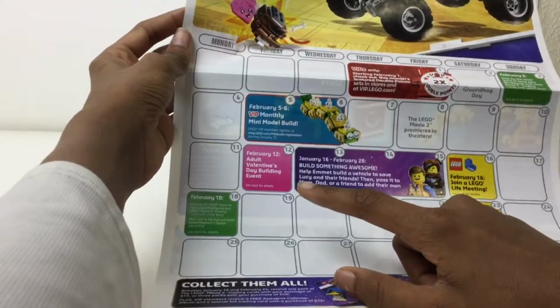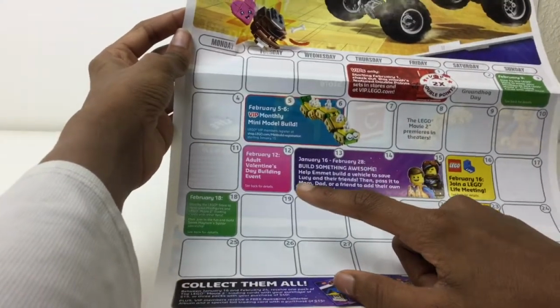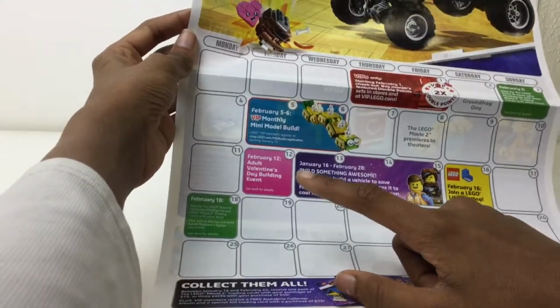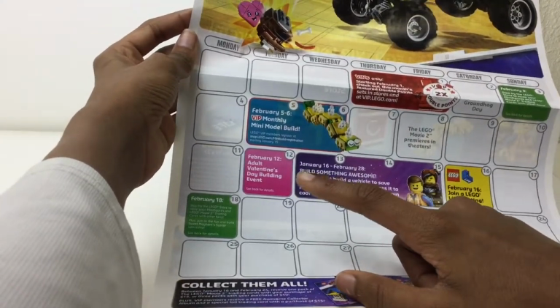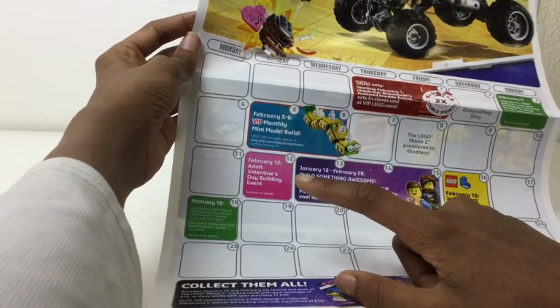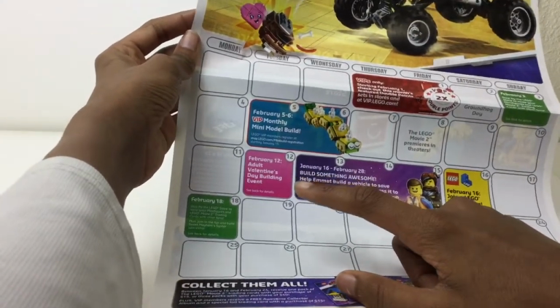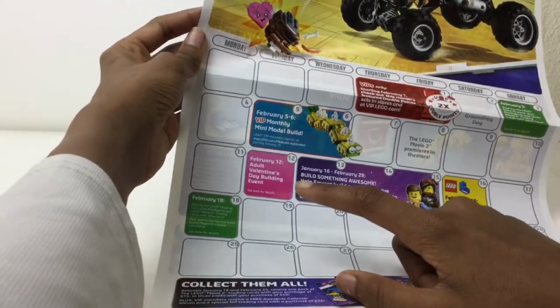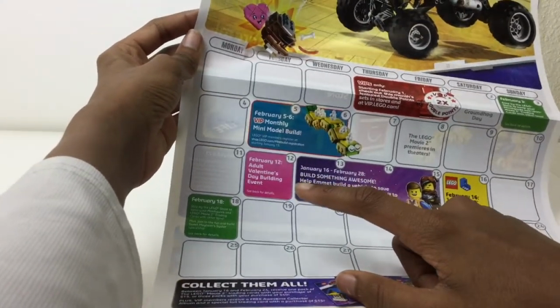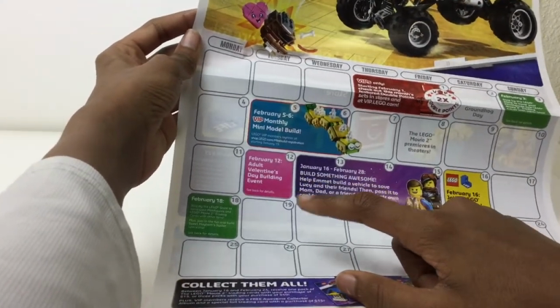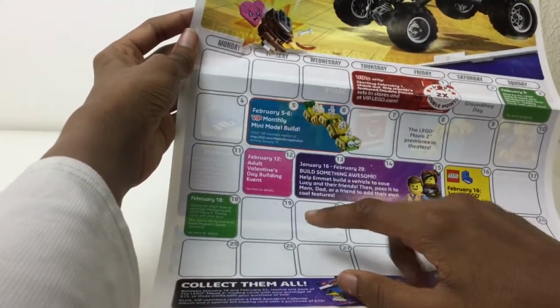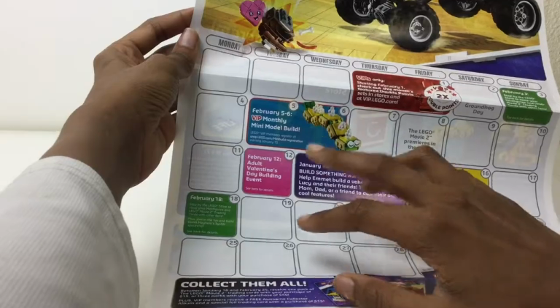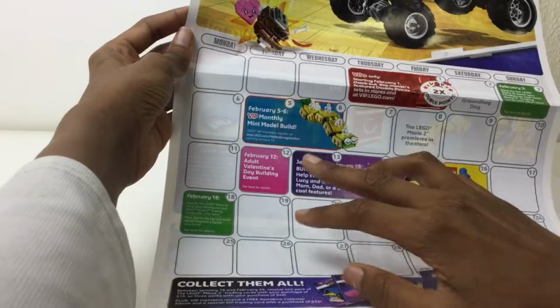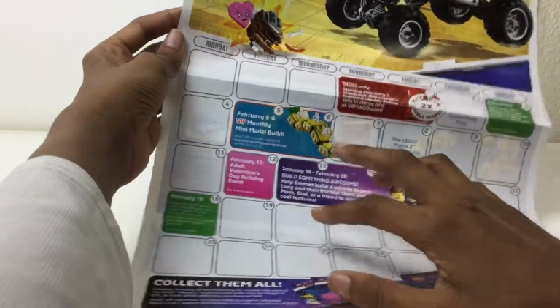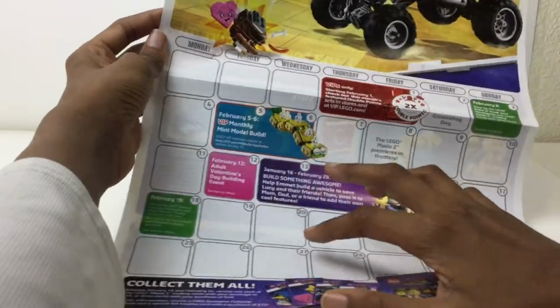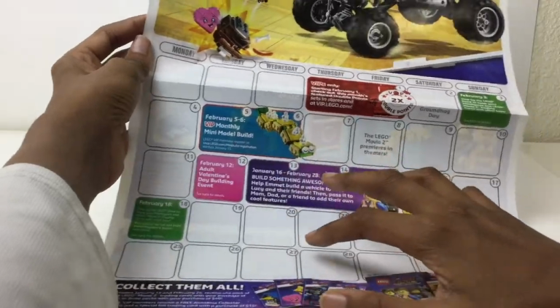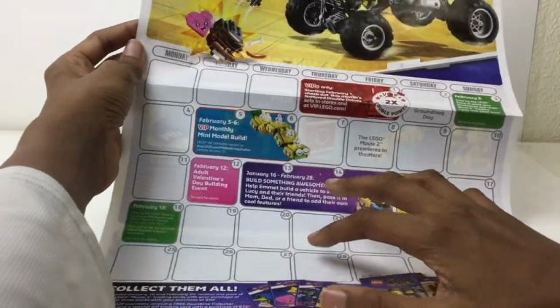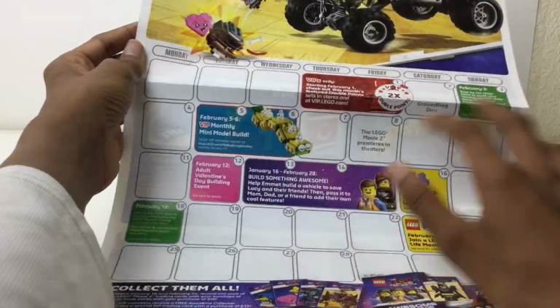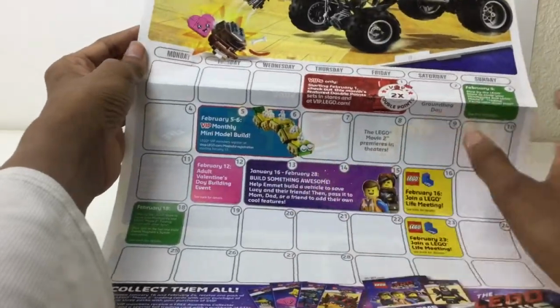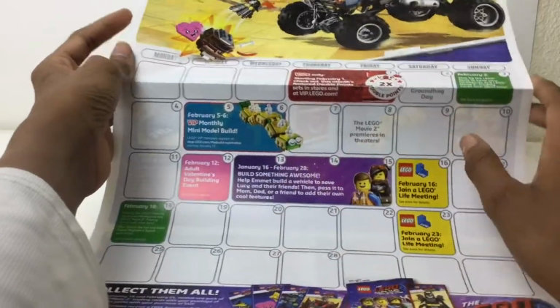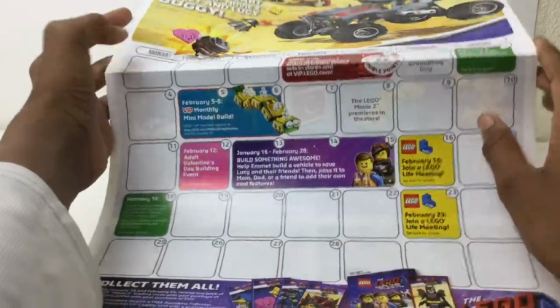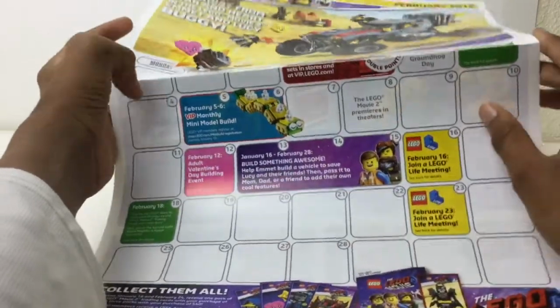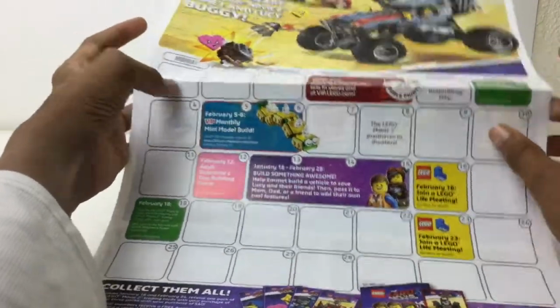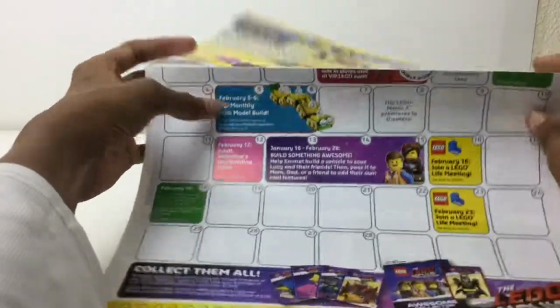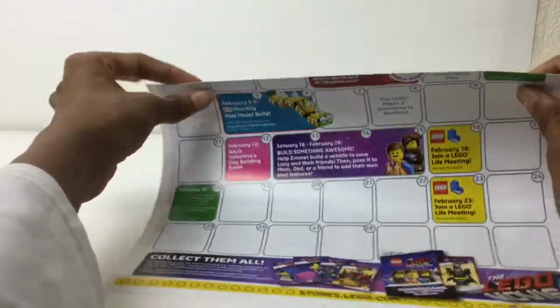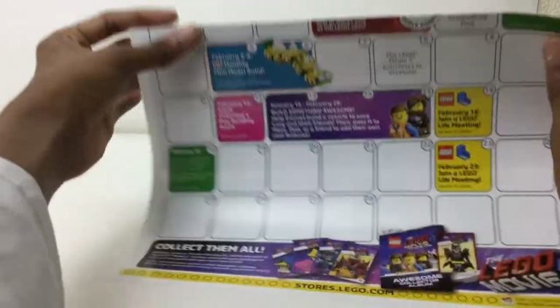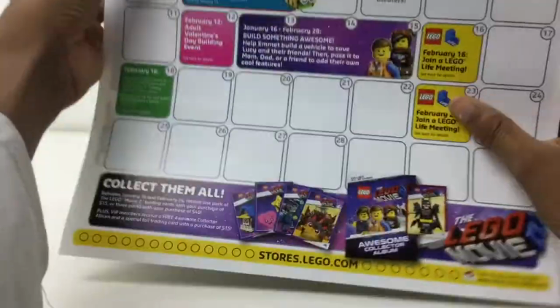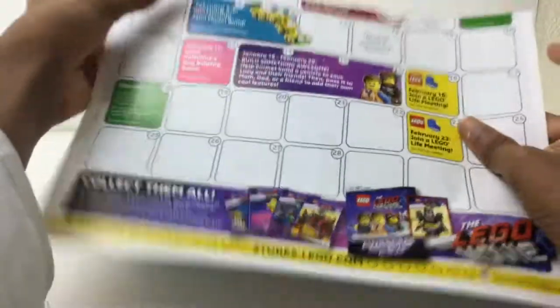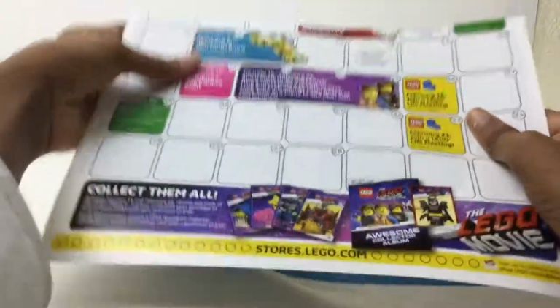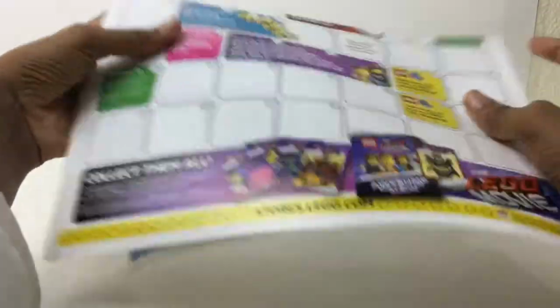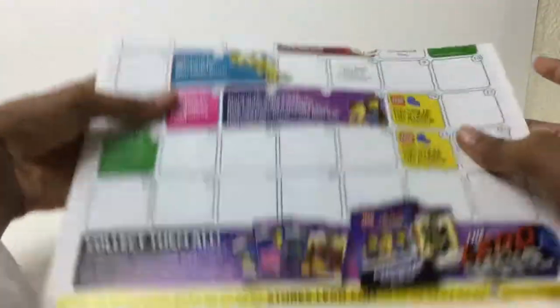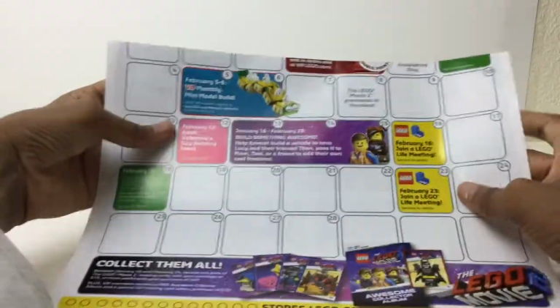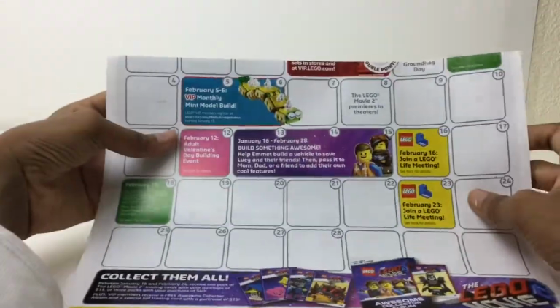Adult Valentine's Day building event, oh my god, for adults on February 12th. See, Lego isn't only for kids anymore.